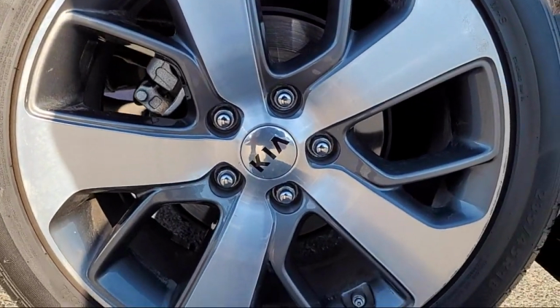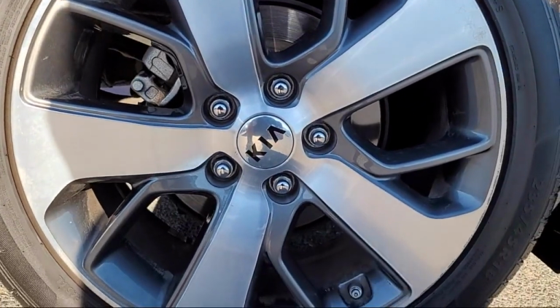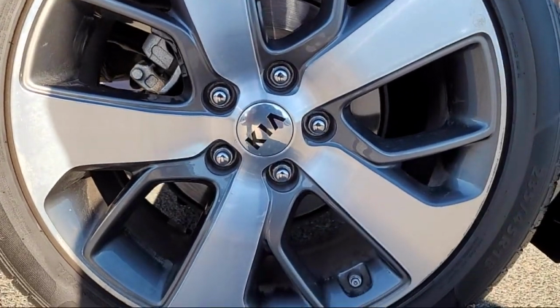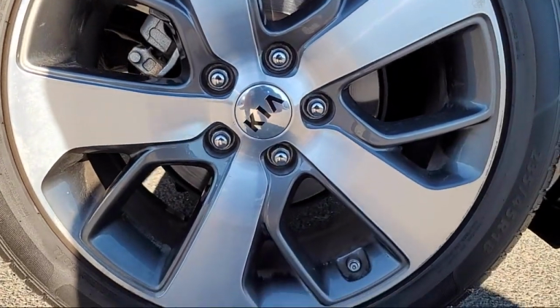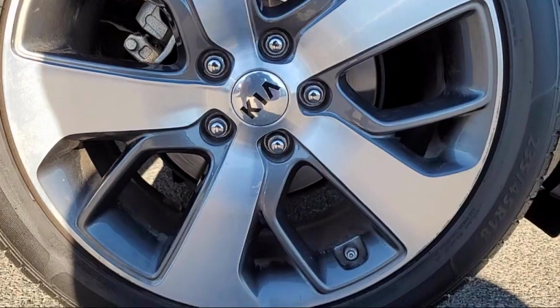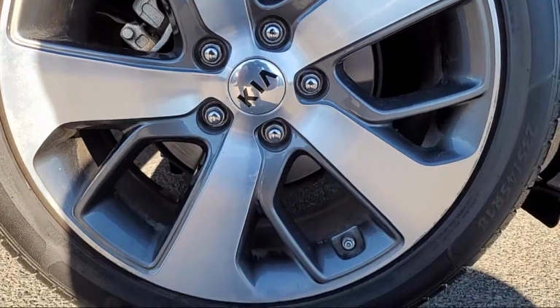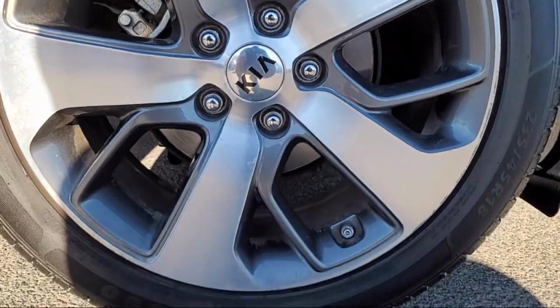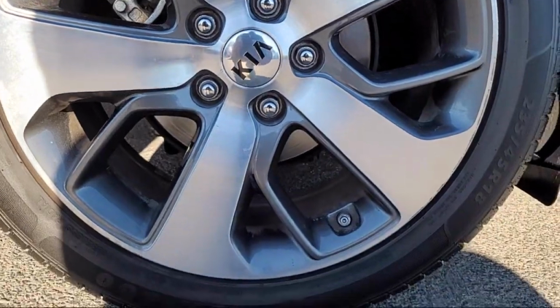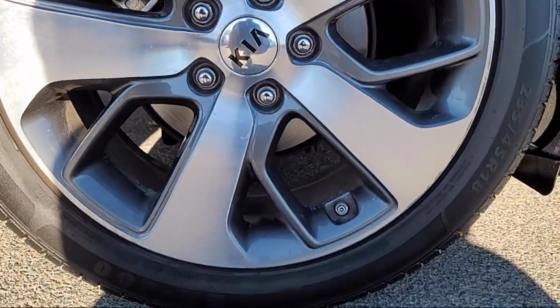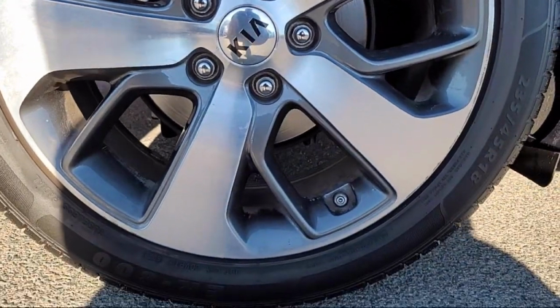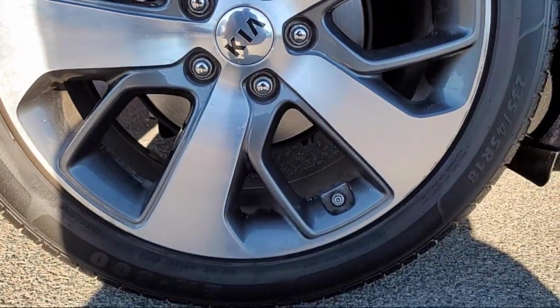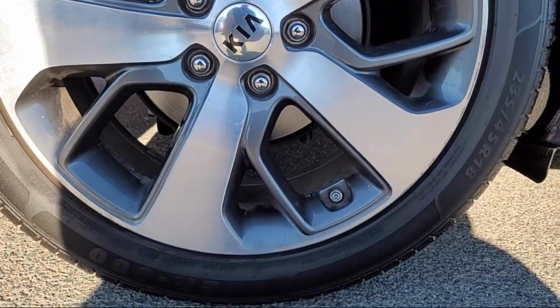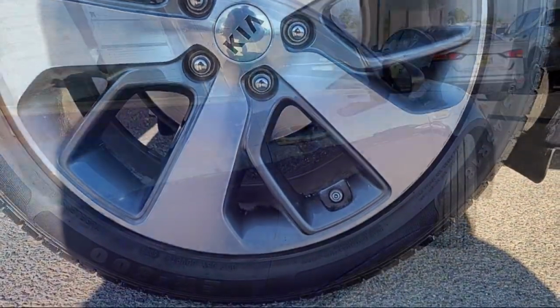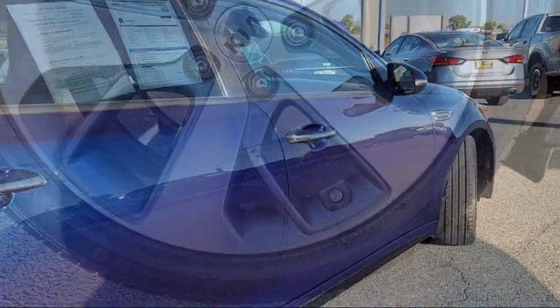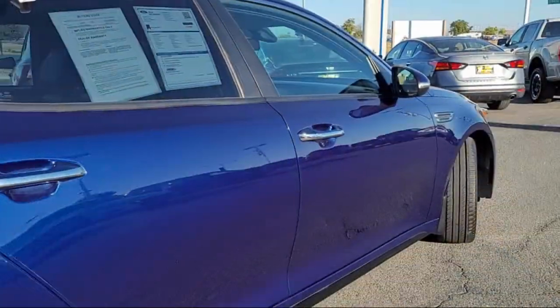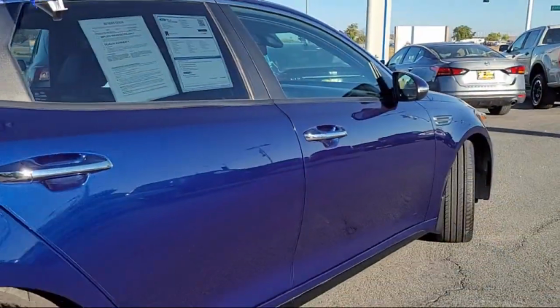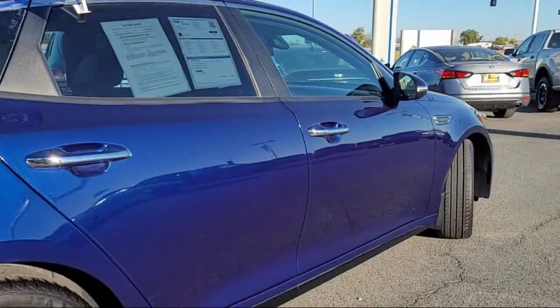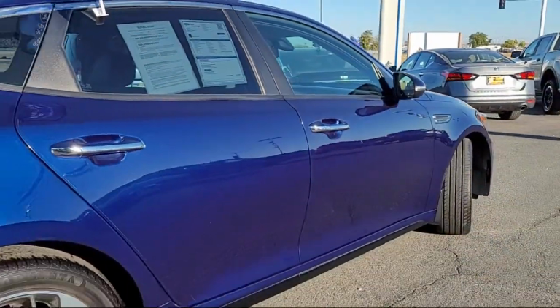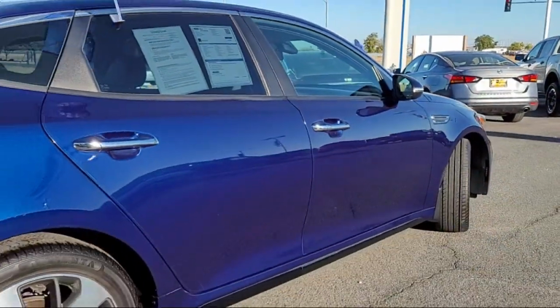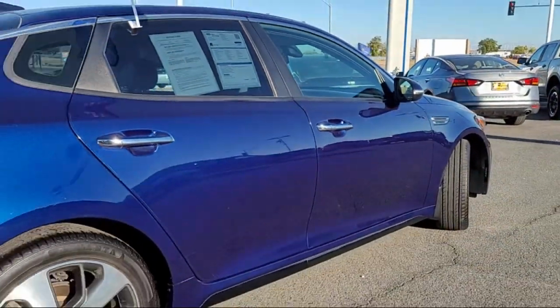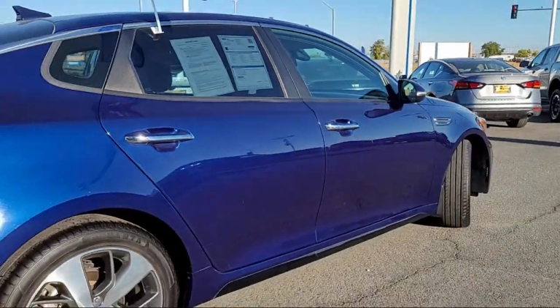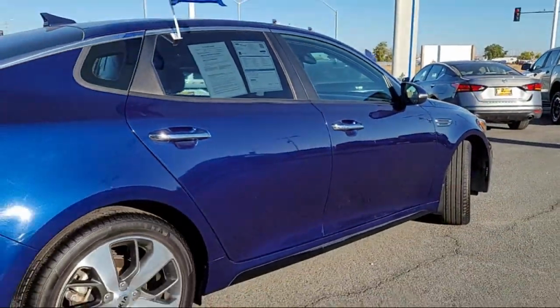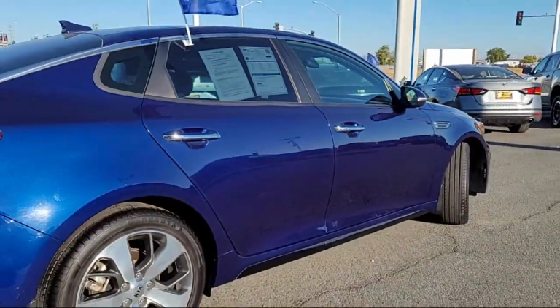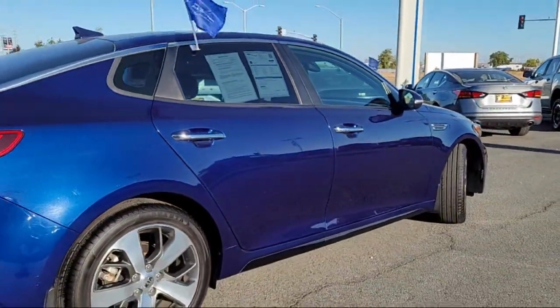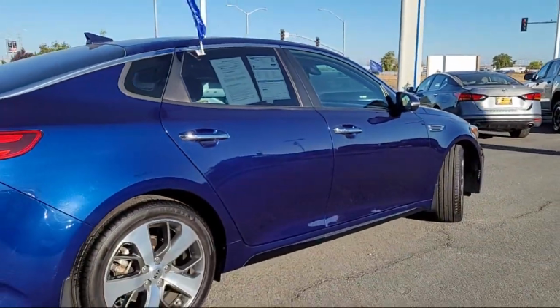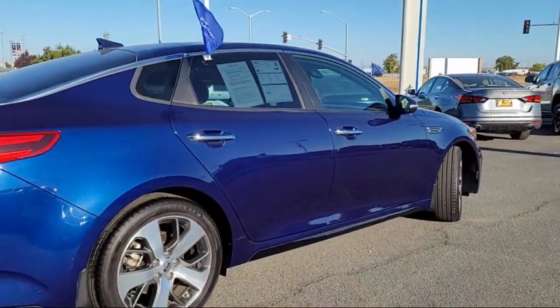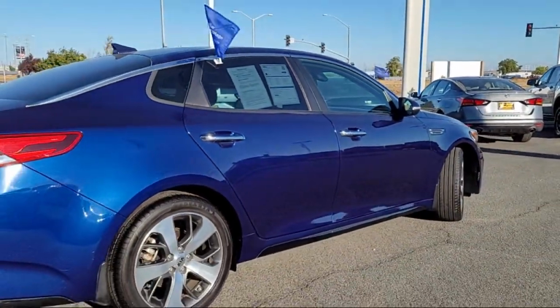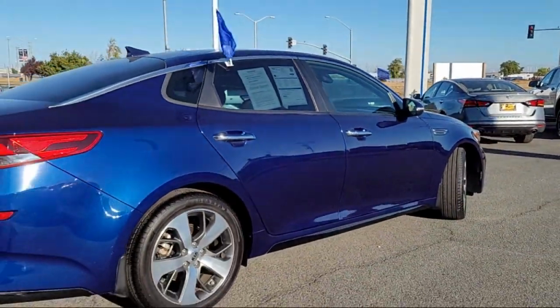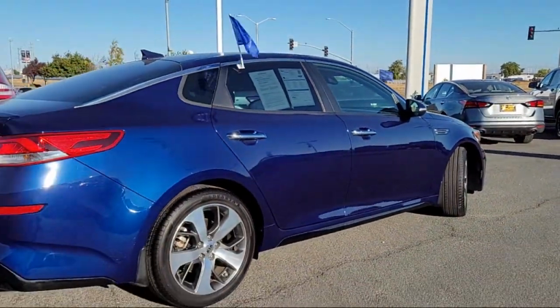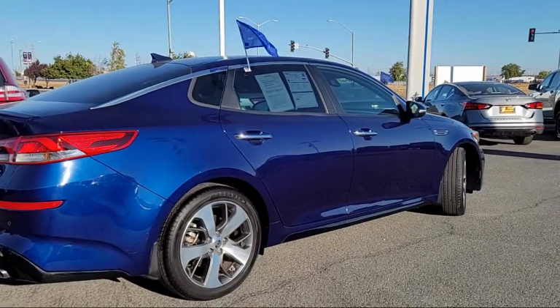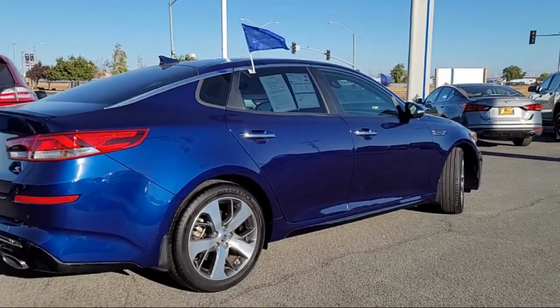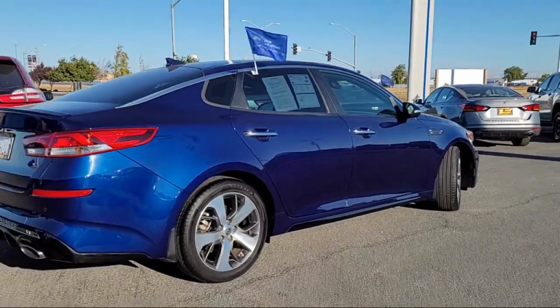Puddle lights, exterior entry lights, remote trunk release, and has less than 70,000 miles on the odometer.